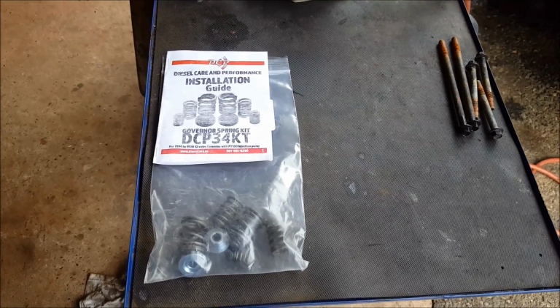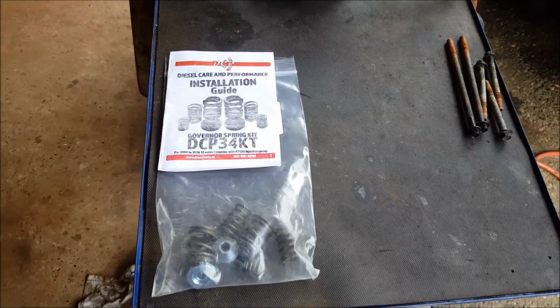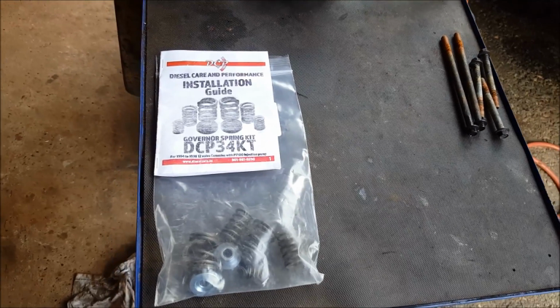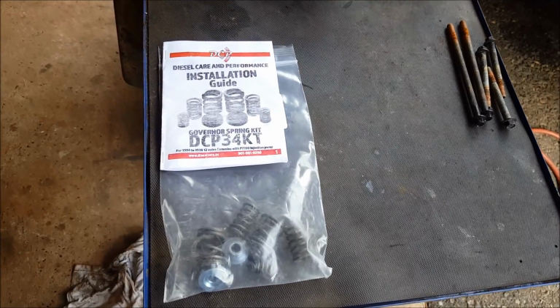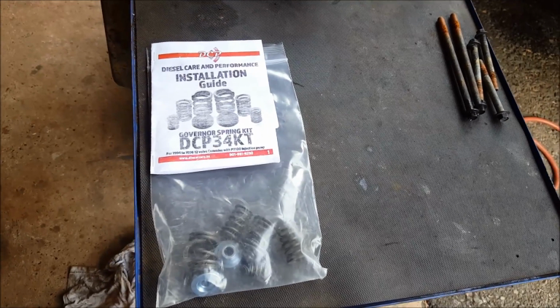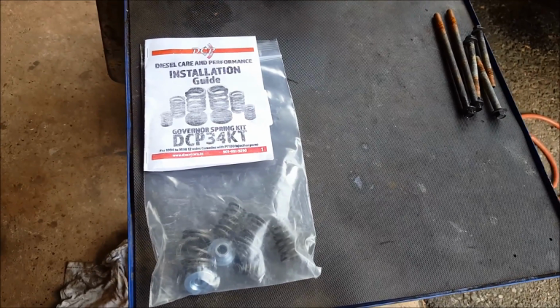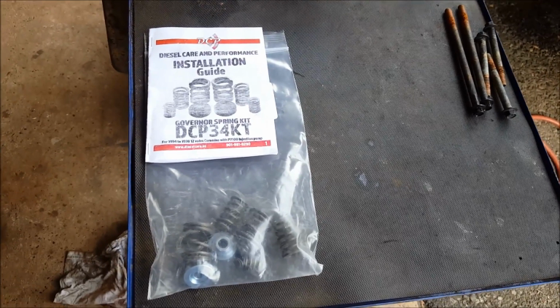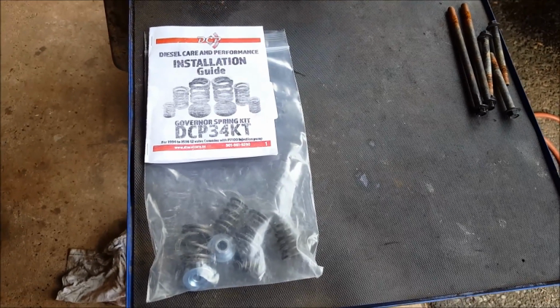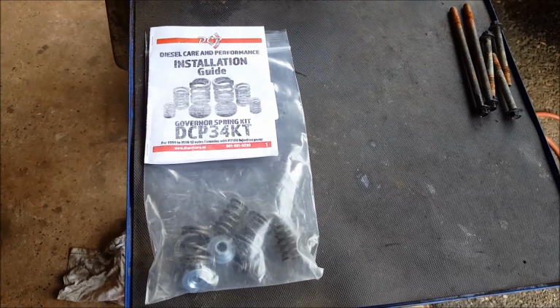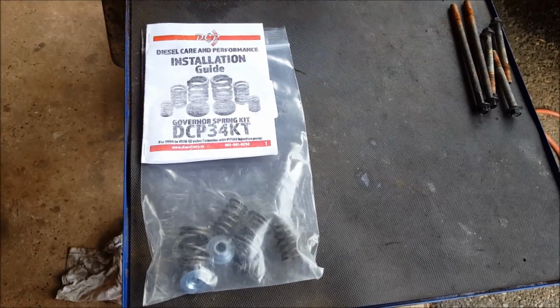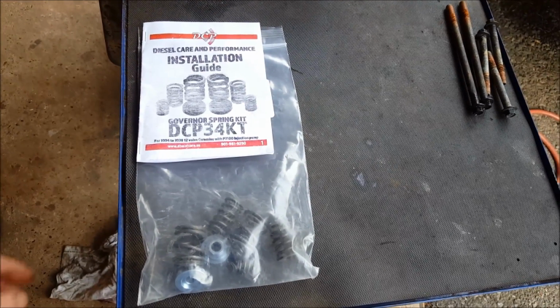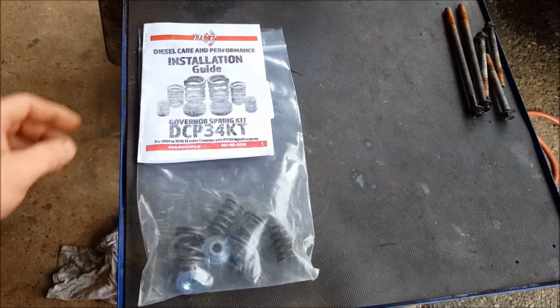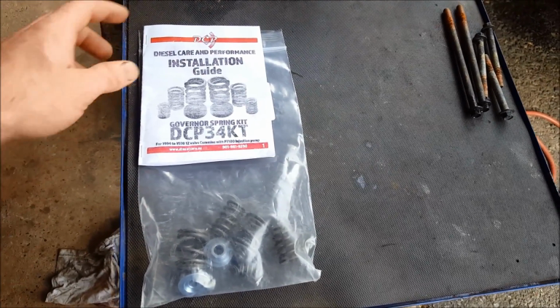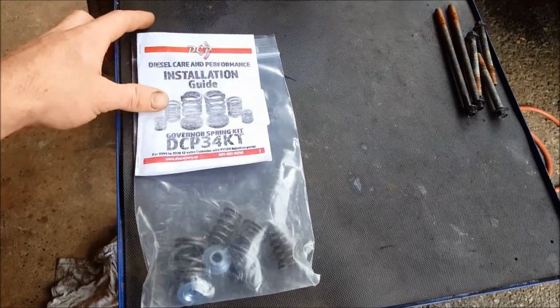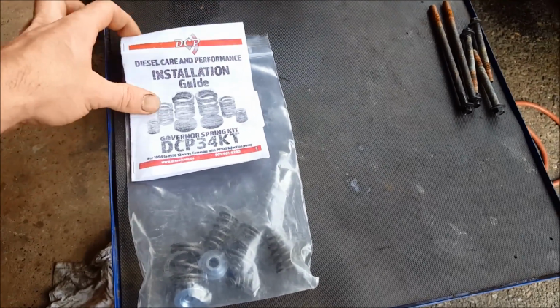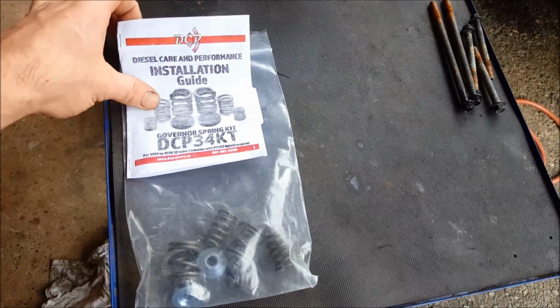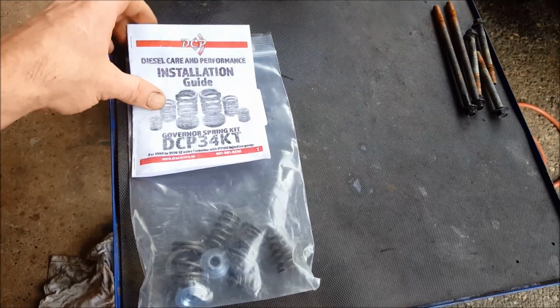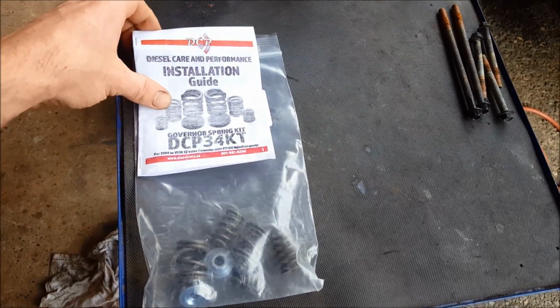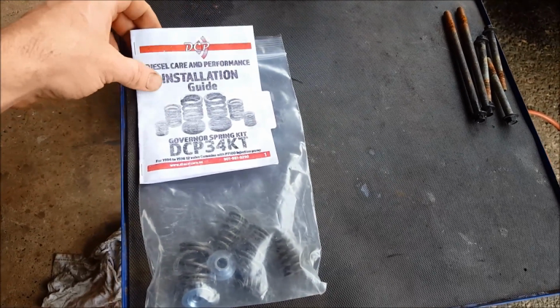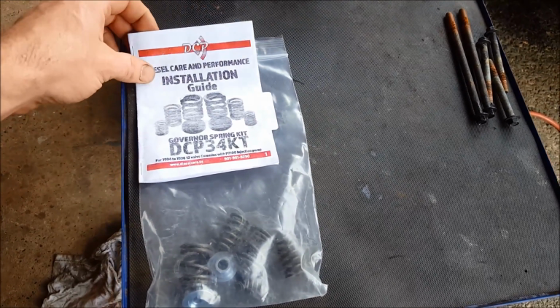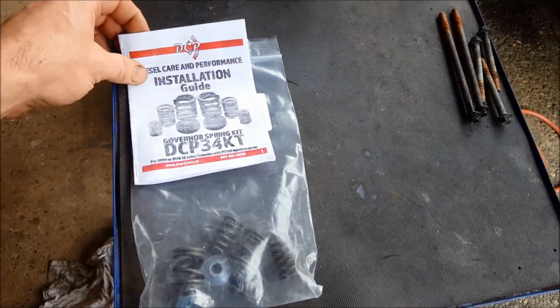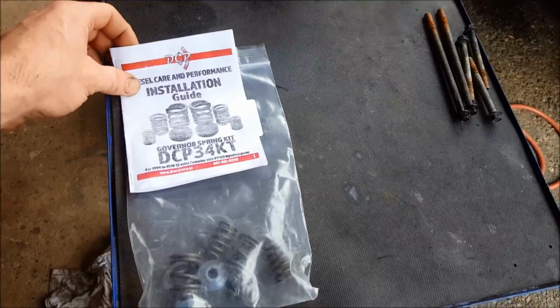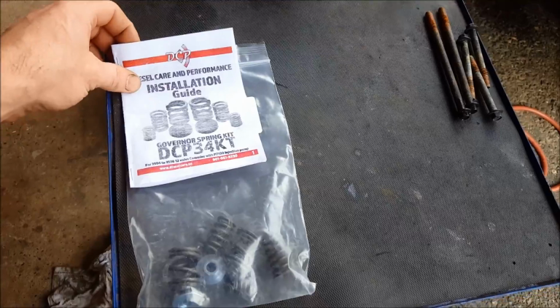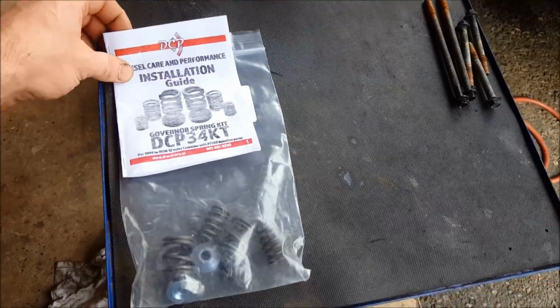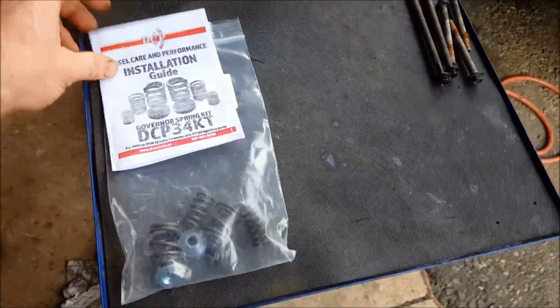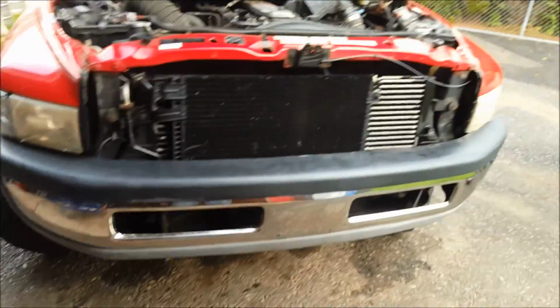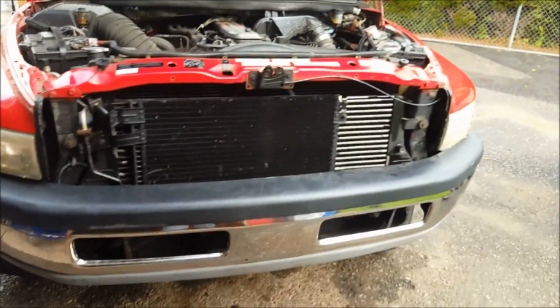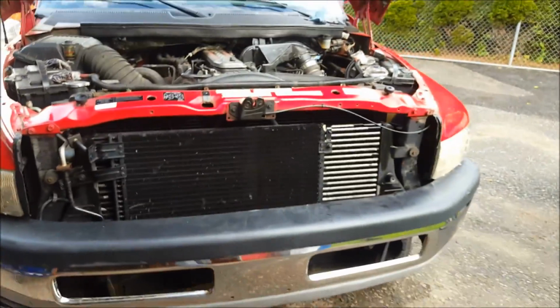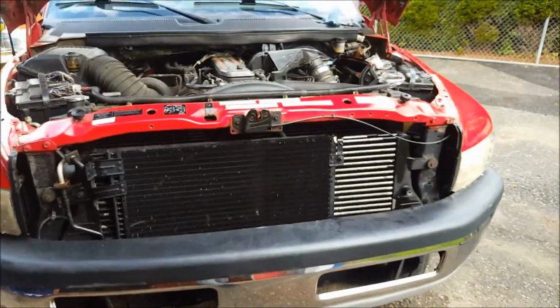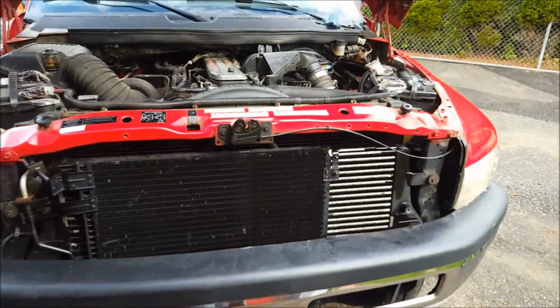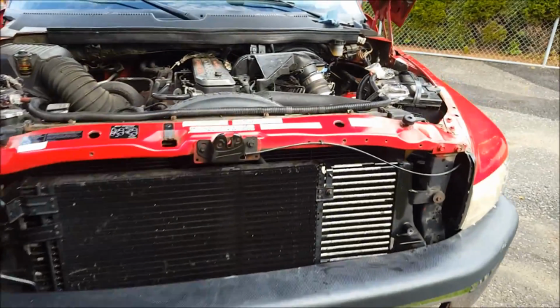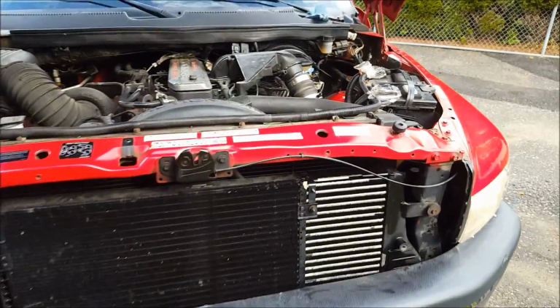Hey, doing a little video here on how to install a 3 or 4K governor spring kit on a 12-valve Cummins.